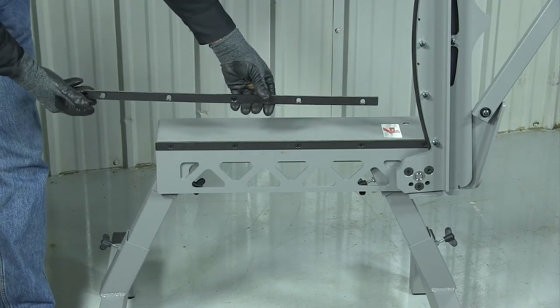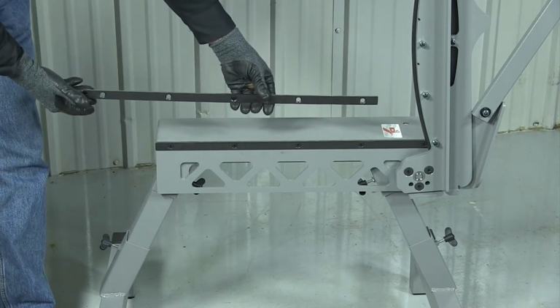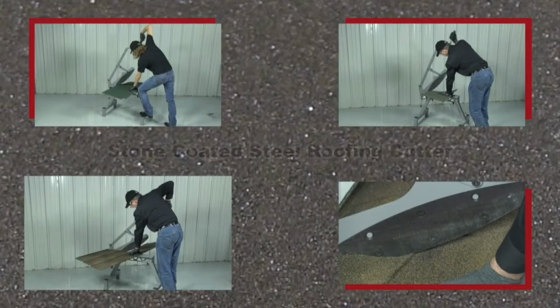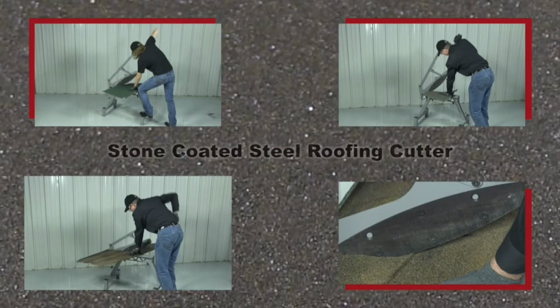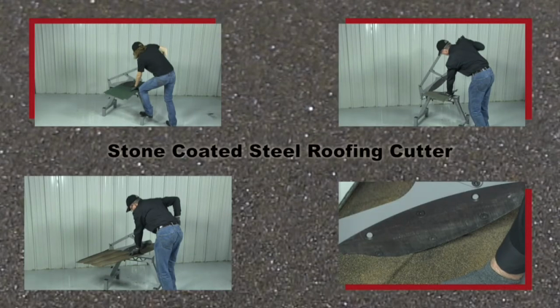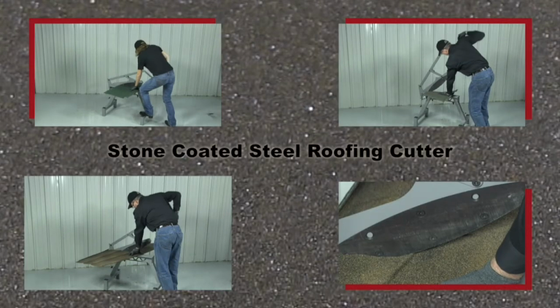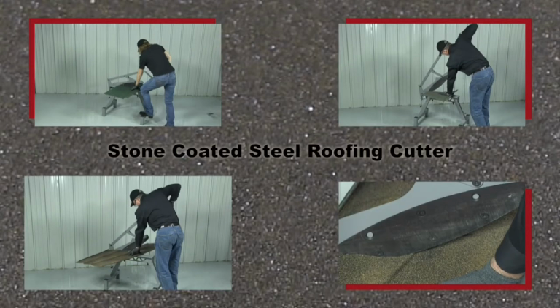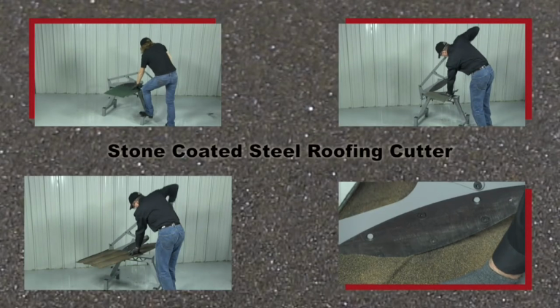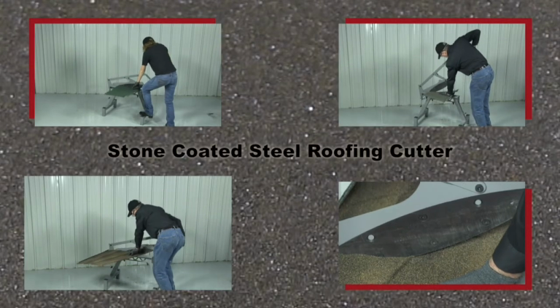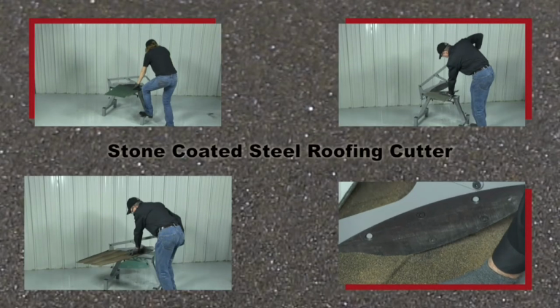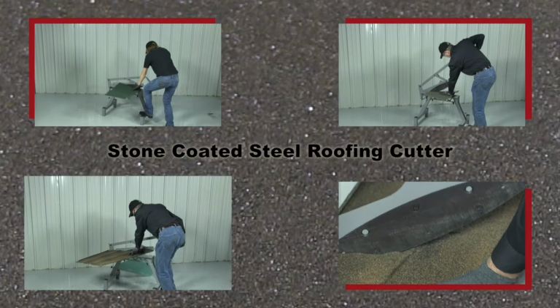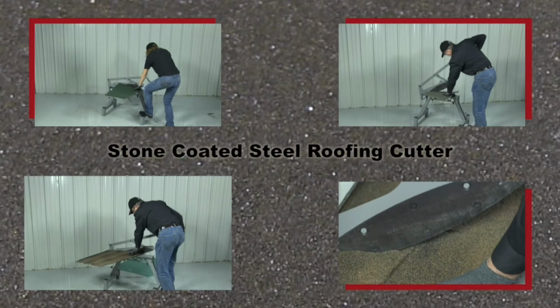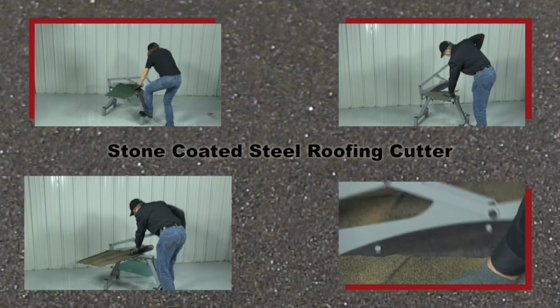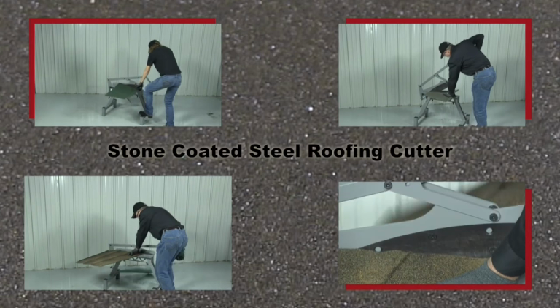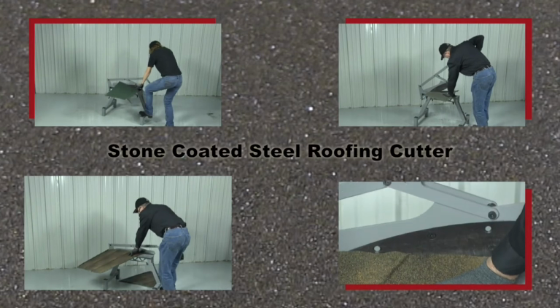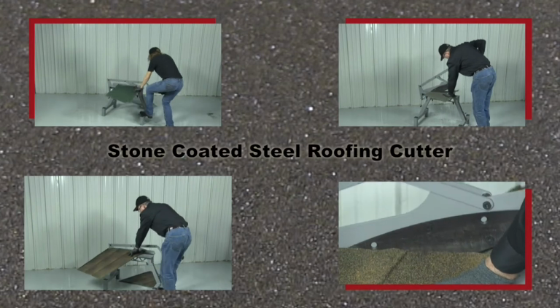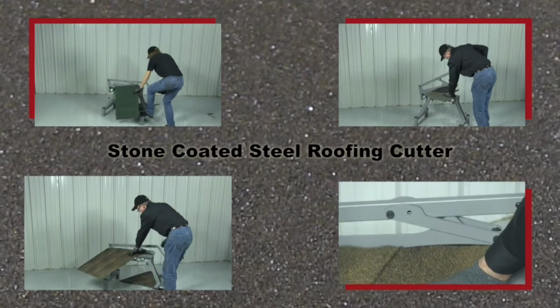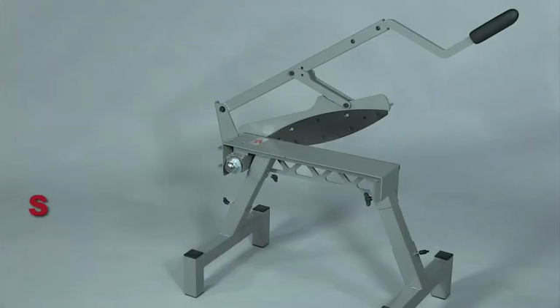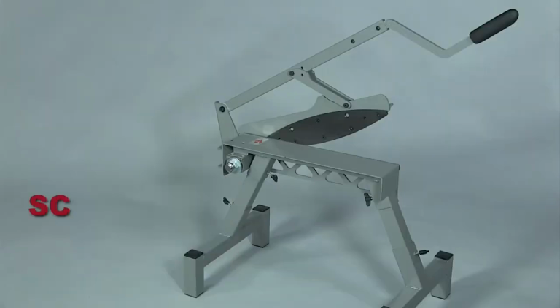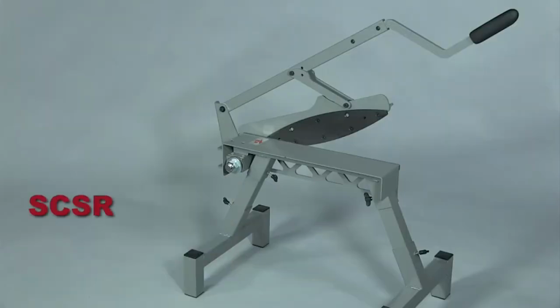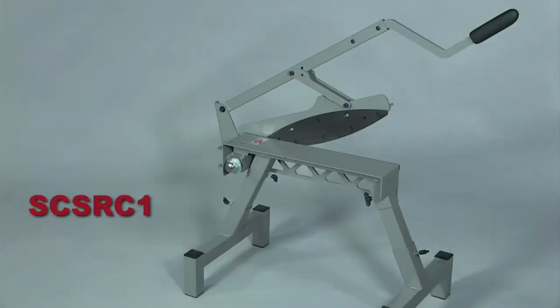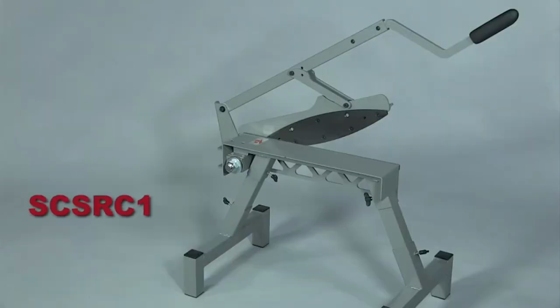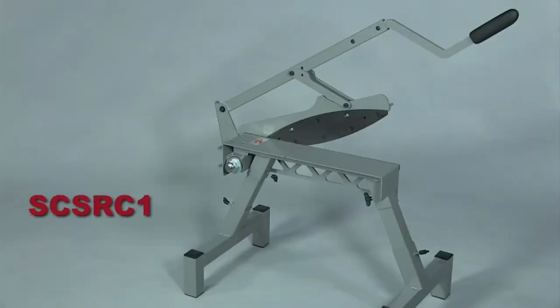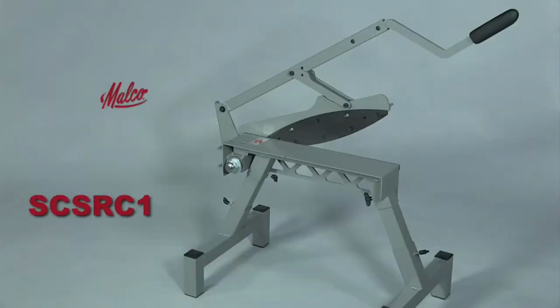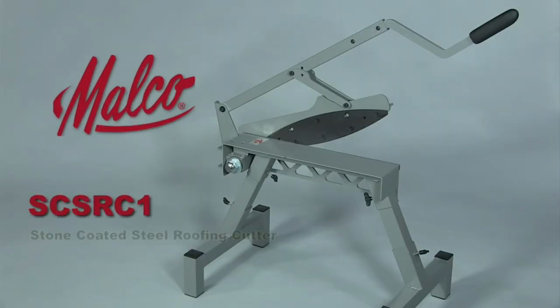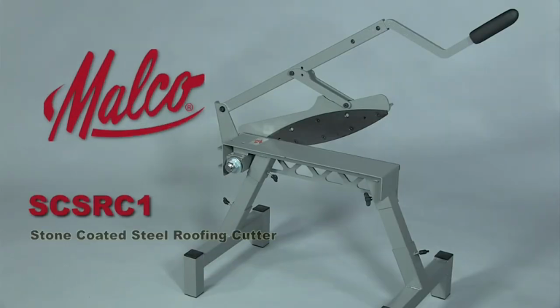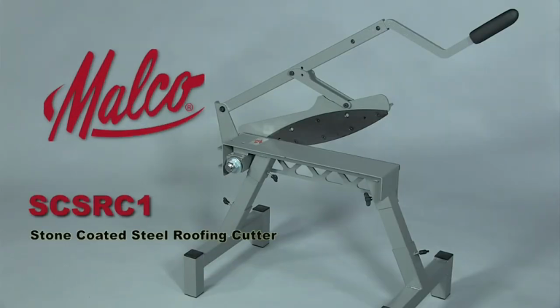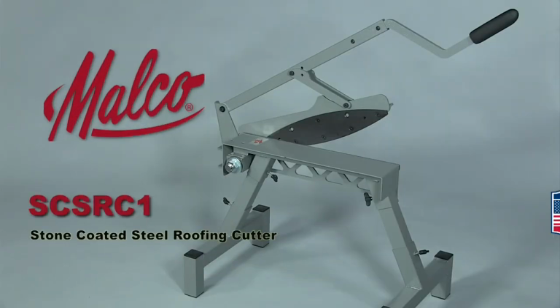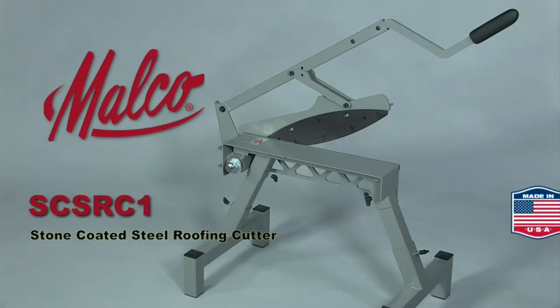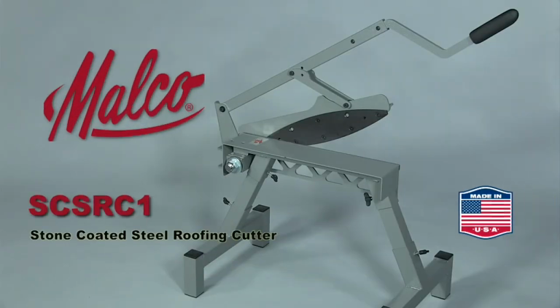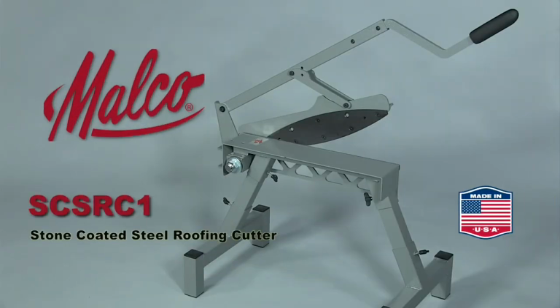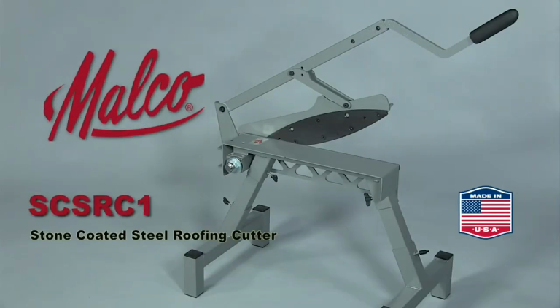The stone-coated steel roofing cutter. Look for it at a Malco distributor near you.